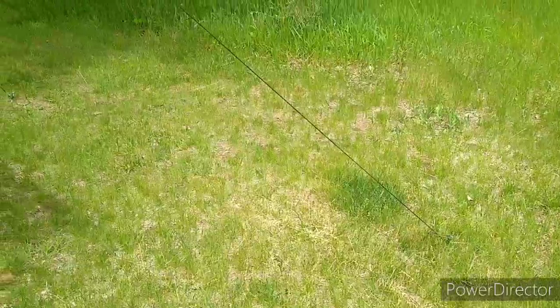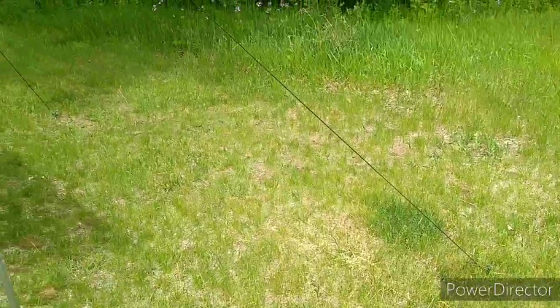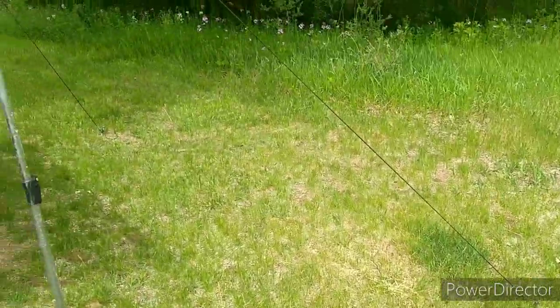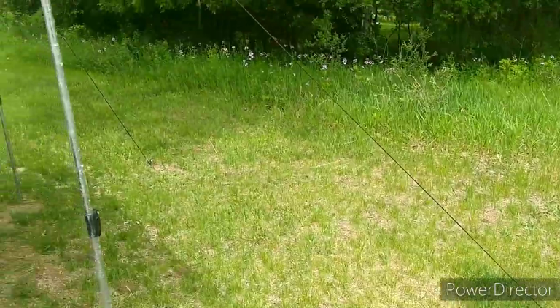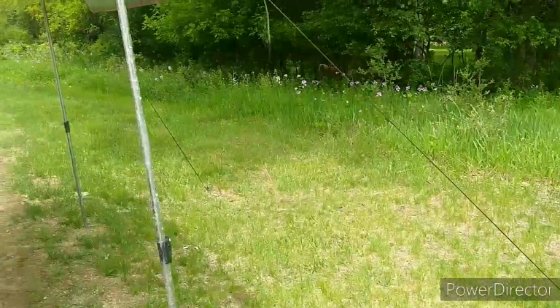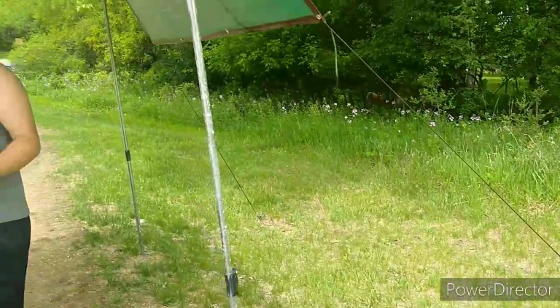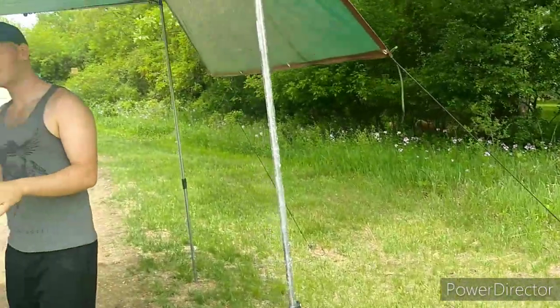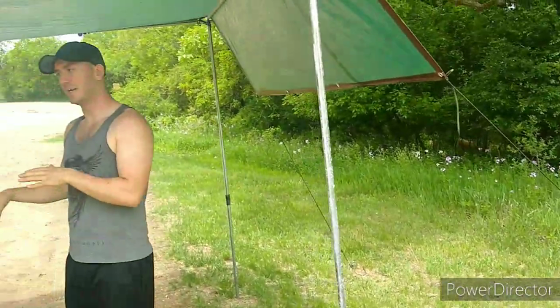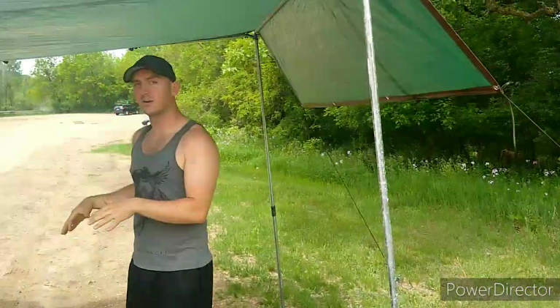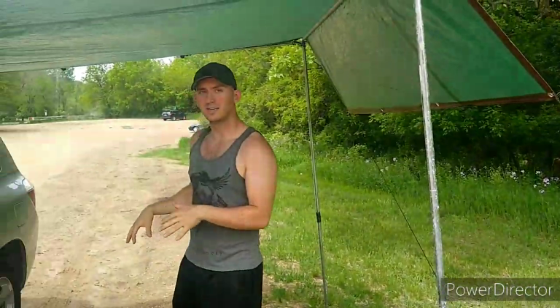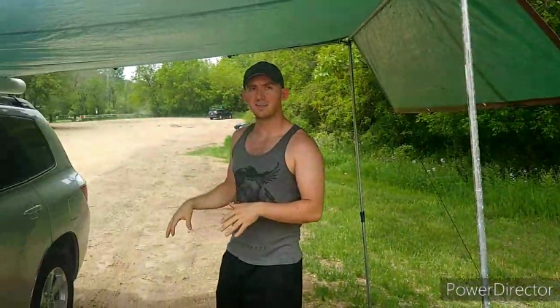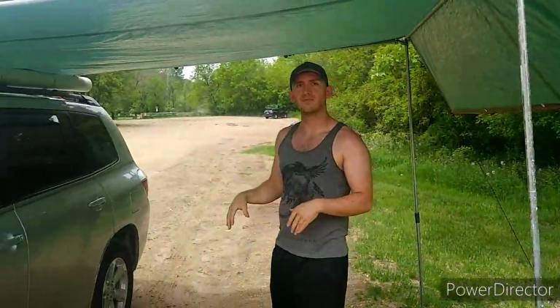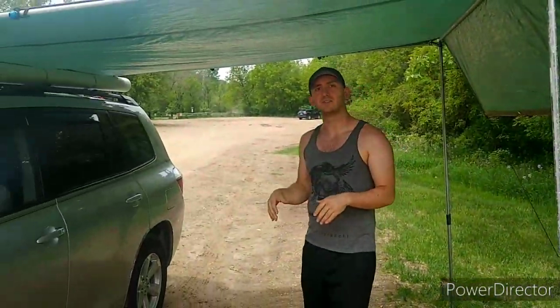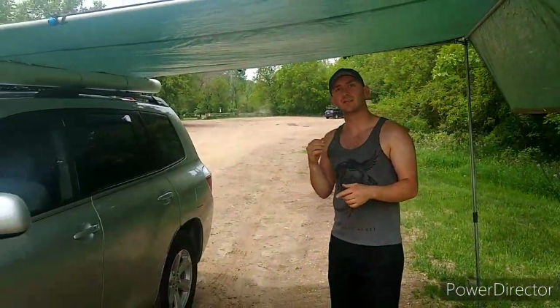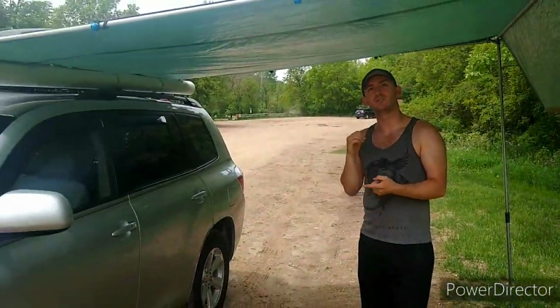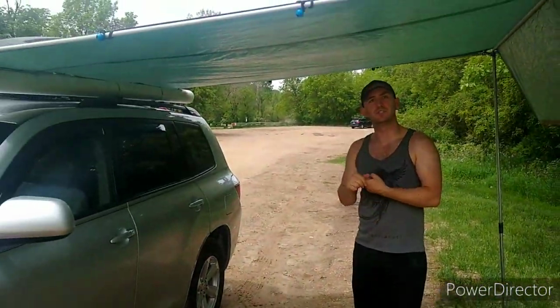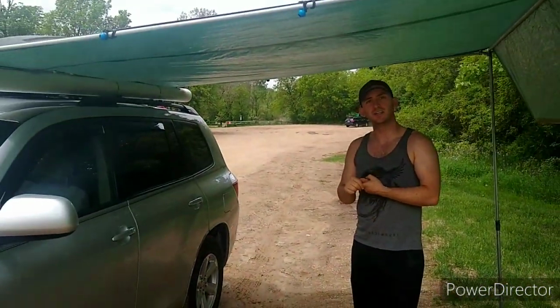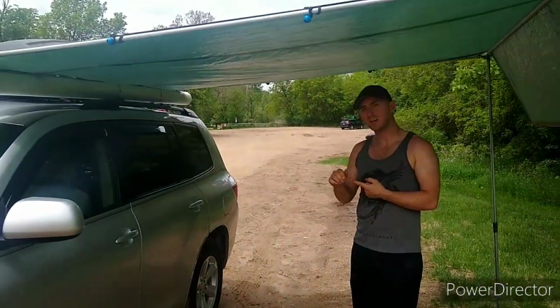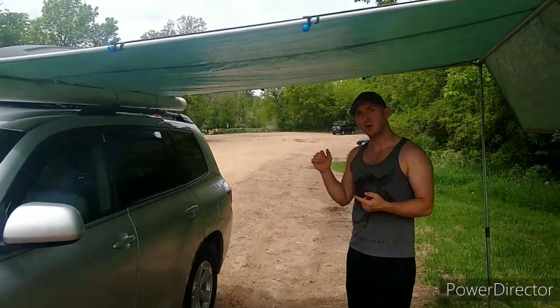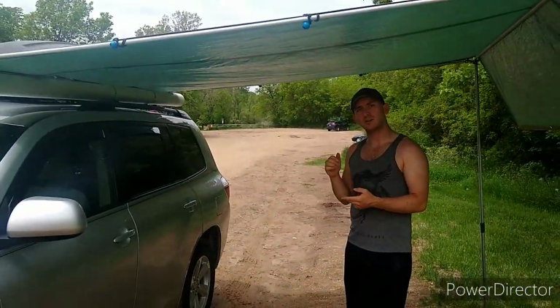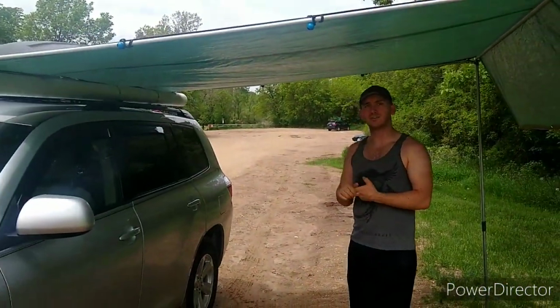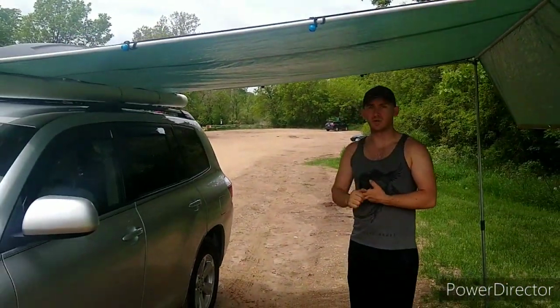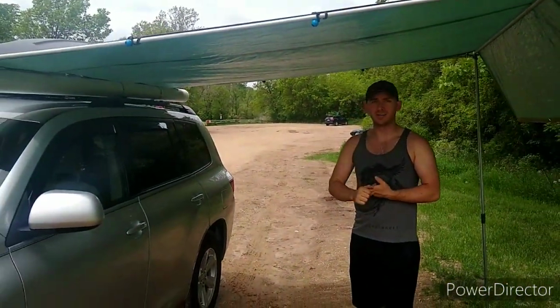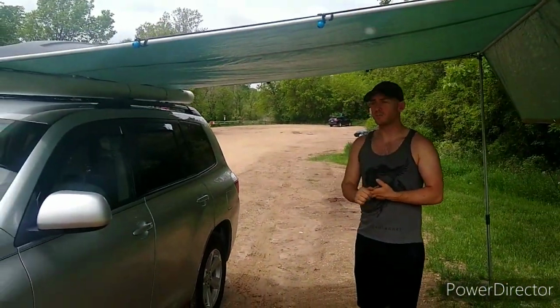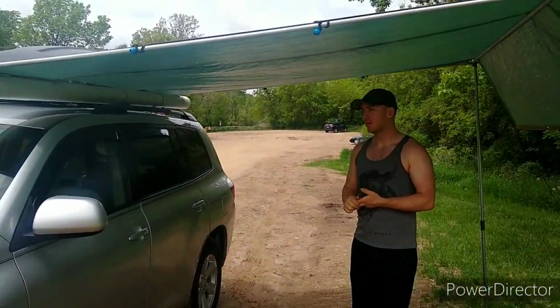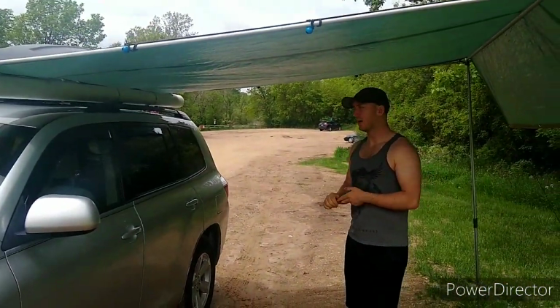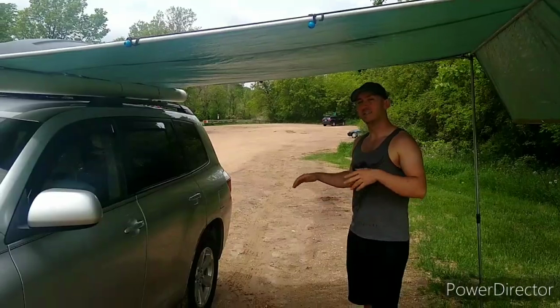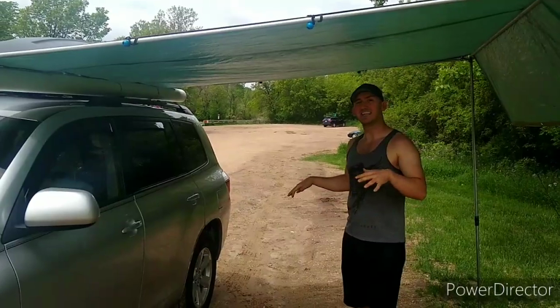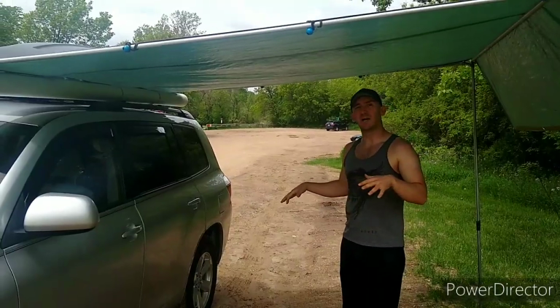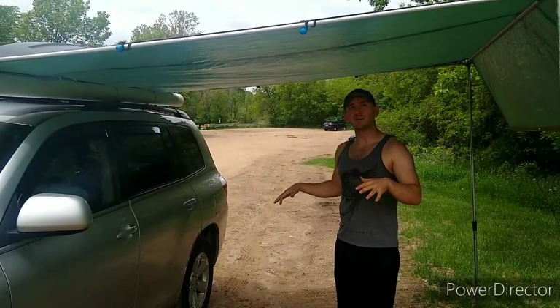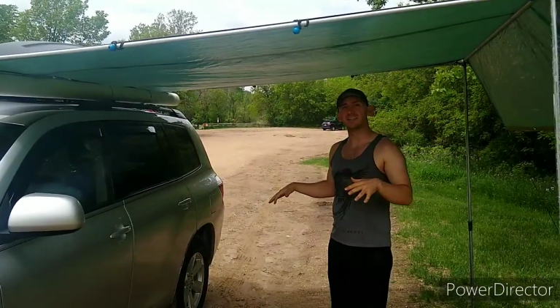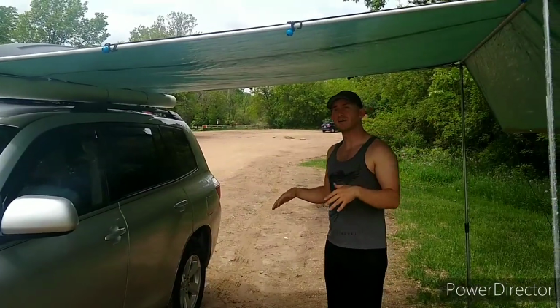The pros of this is you can cook out underneath here if it's either too sunny or if it's raining. You can stay dry underneath here.